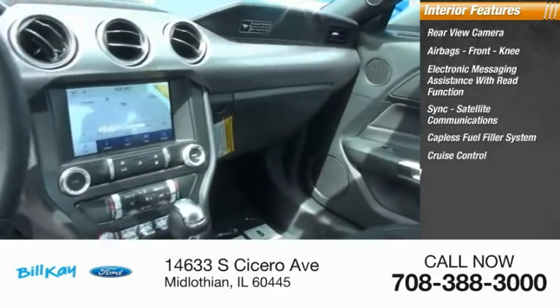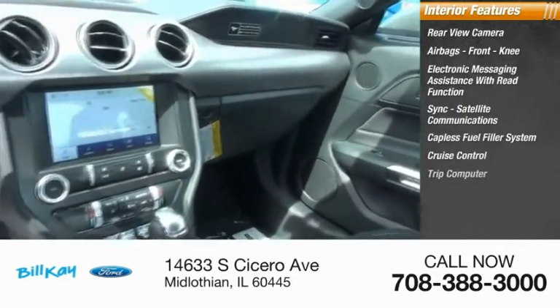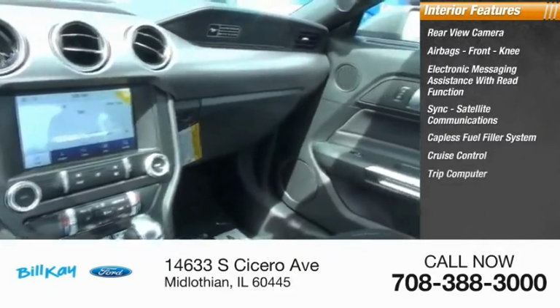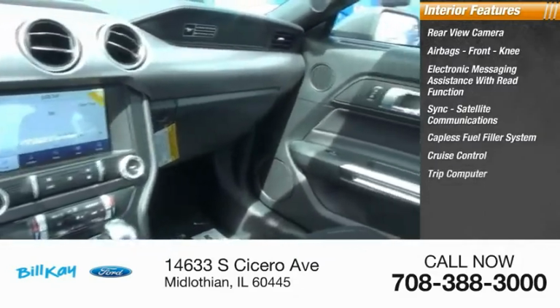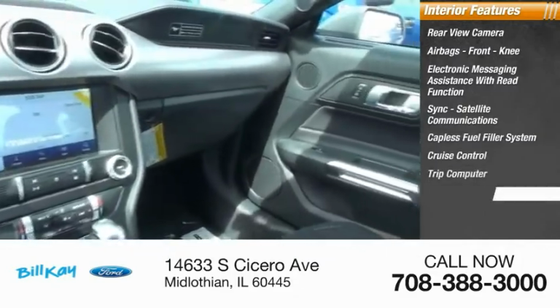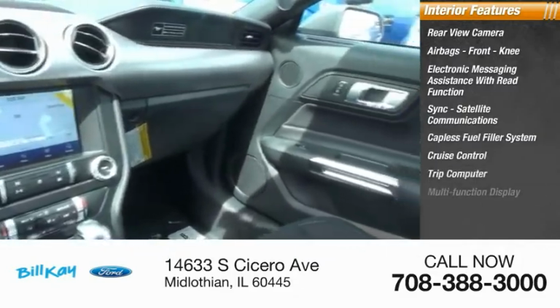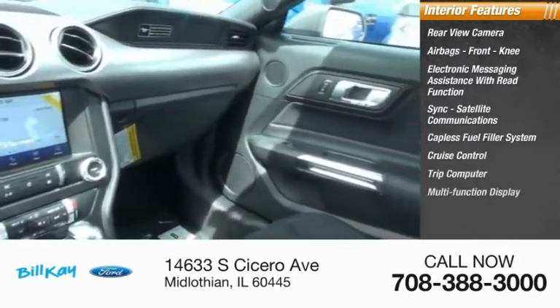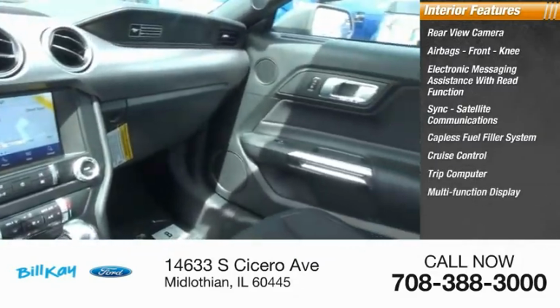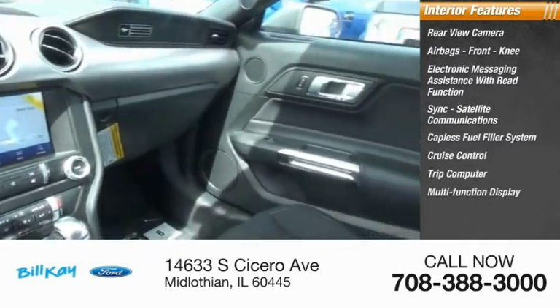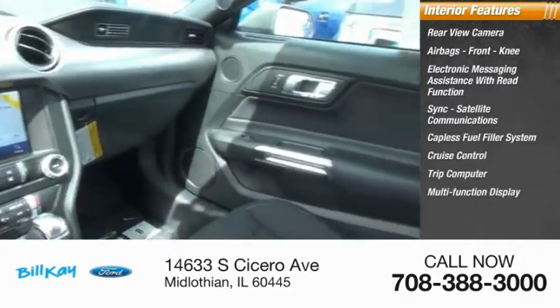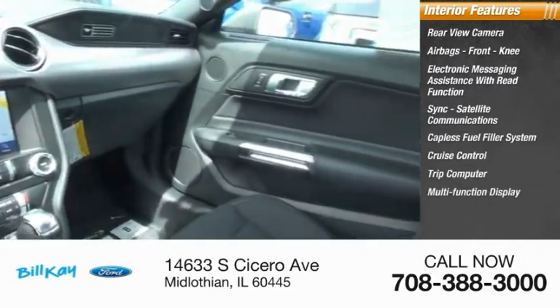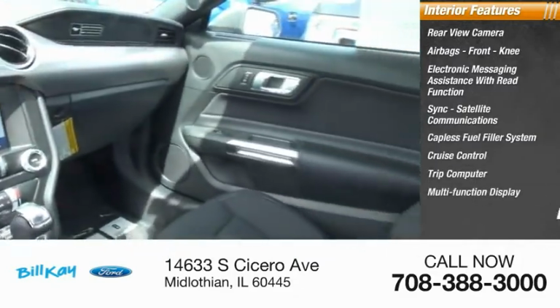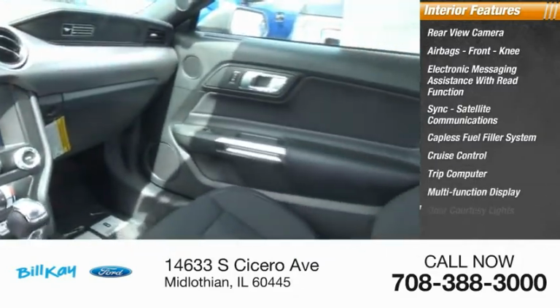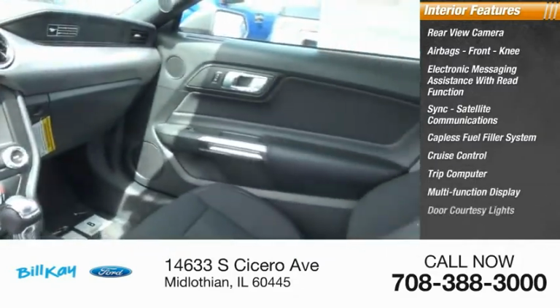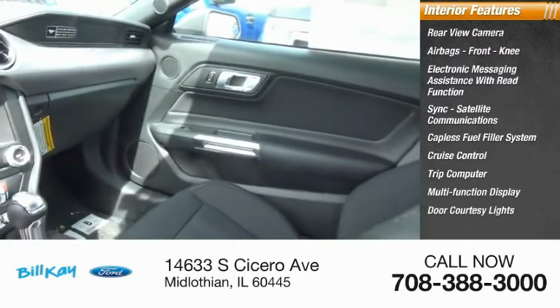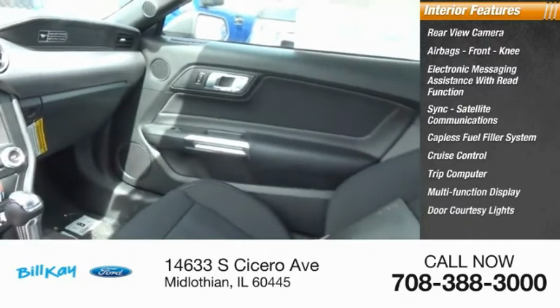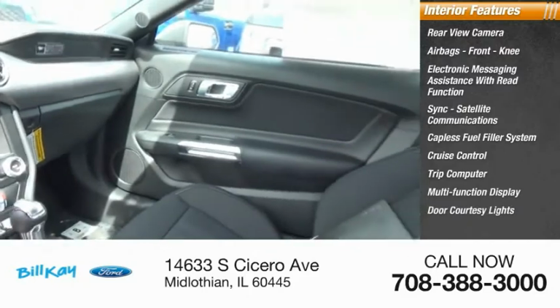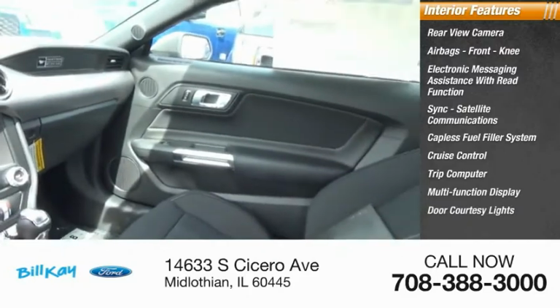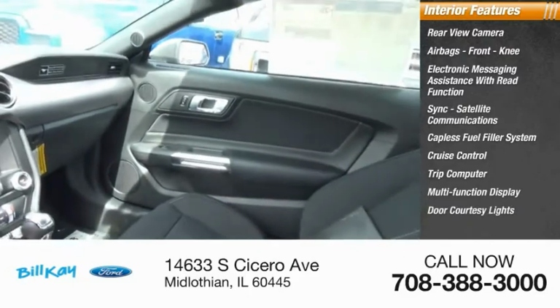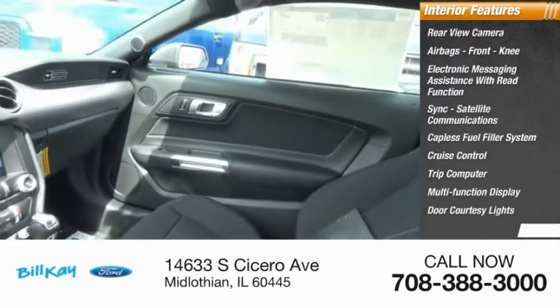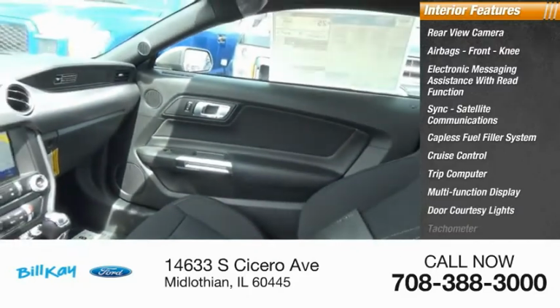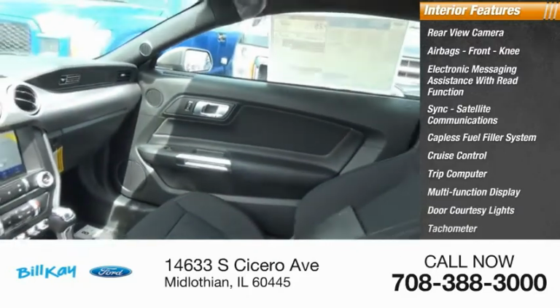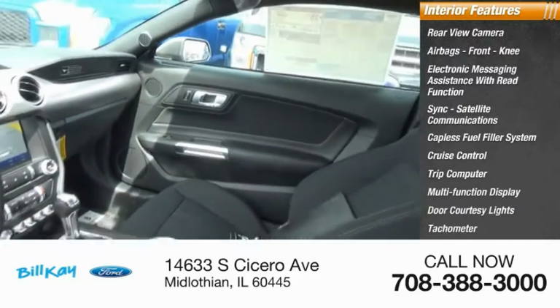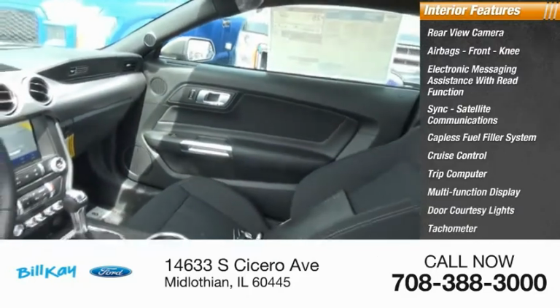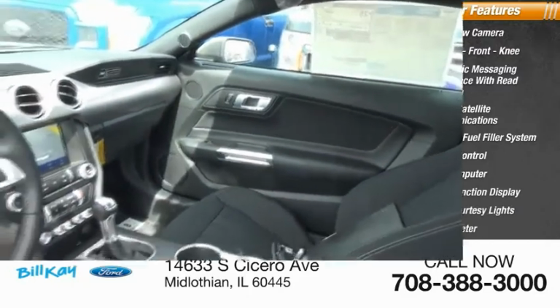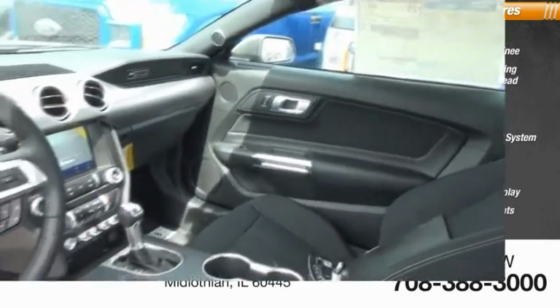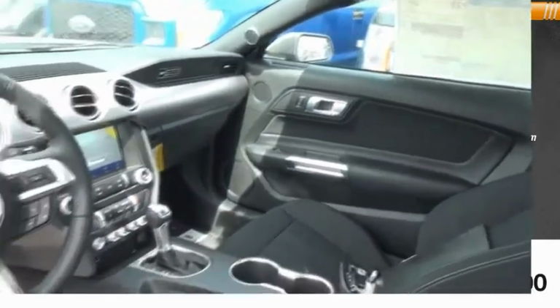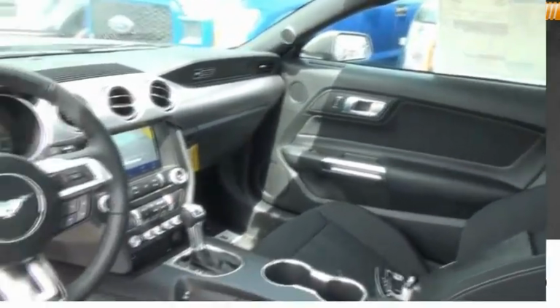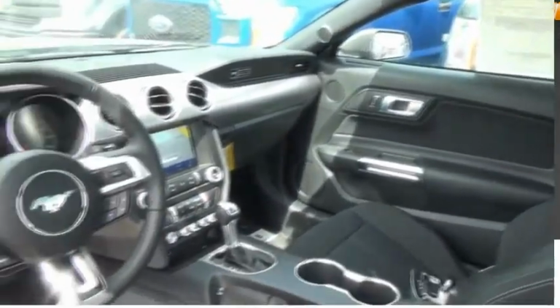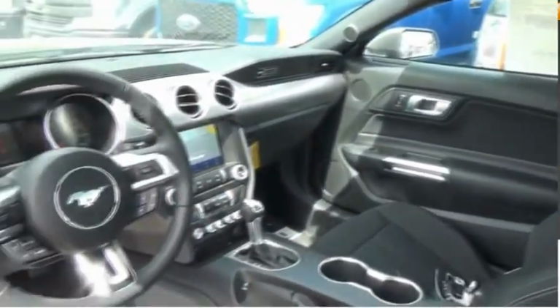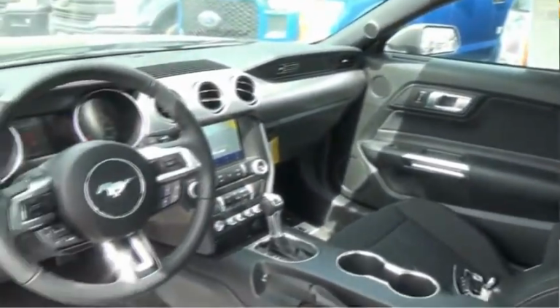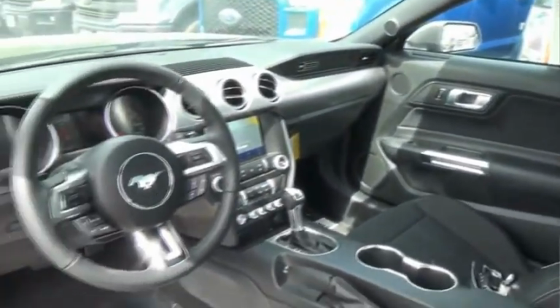Also included are a trip computer, multi-function display, door courtesy lights, and tachometer. Come take a test drive today.